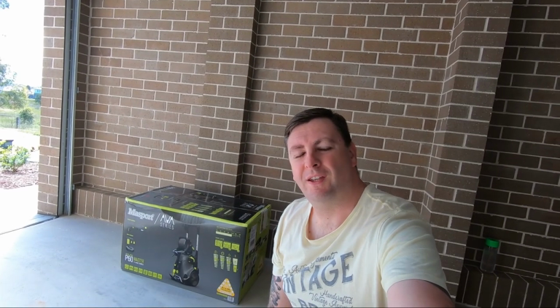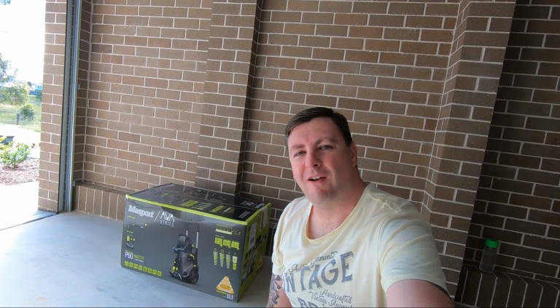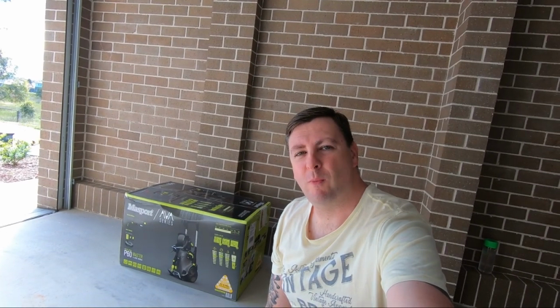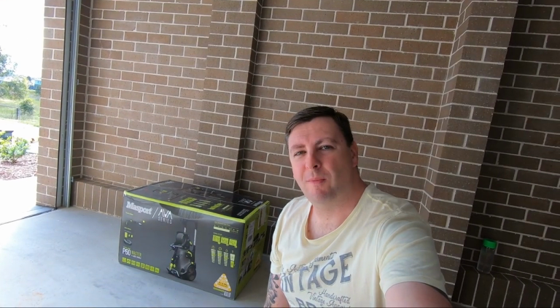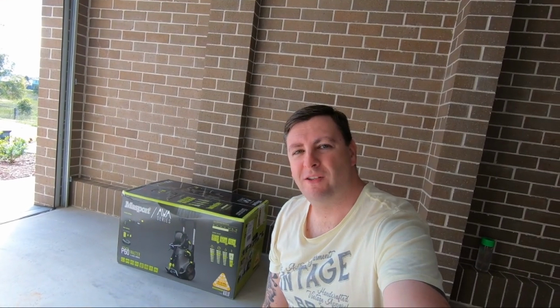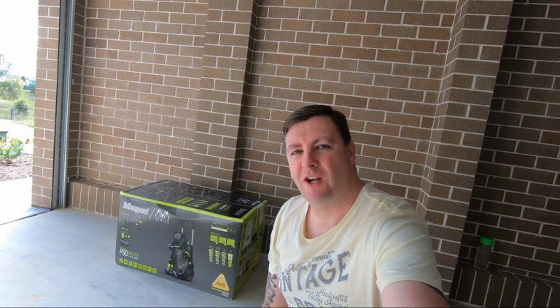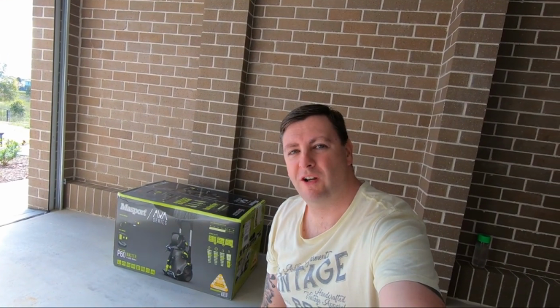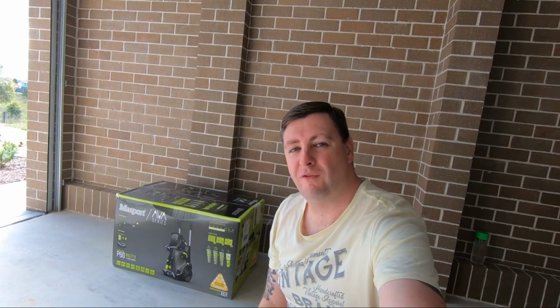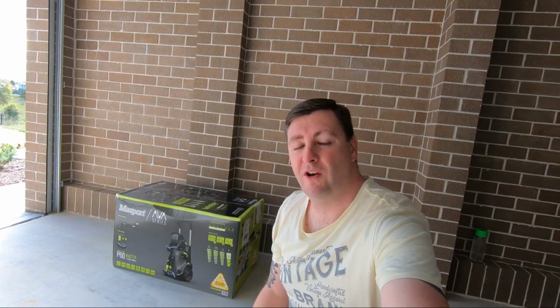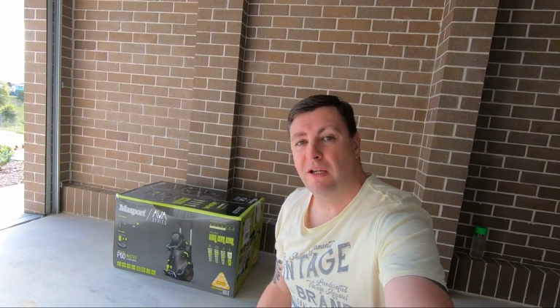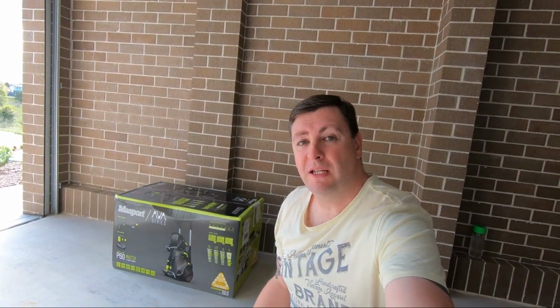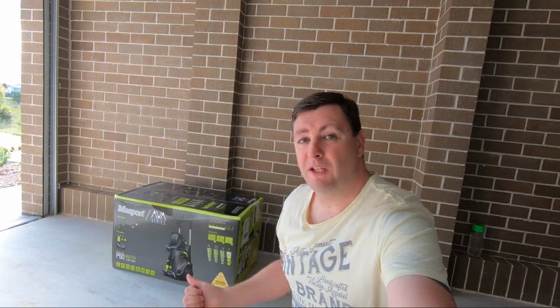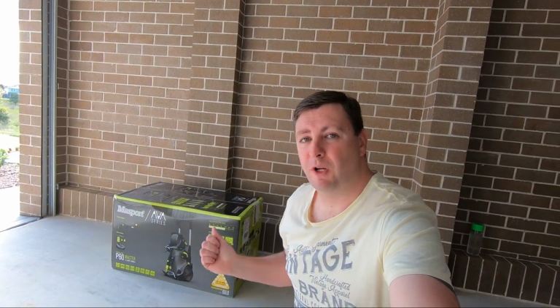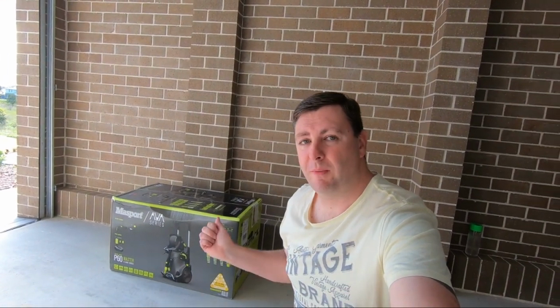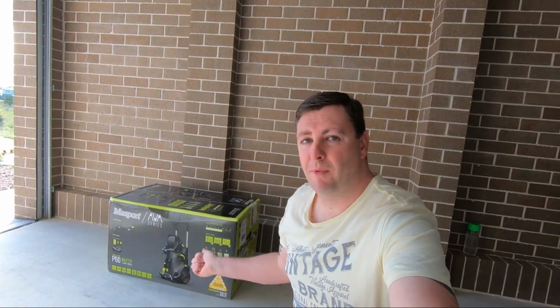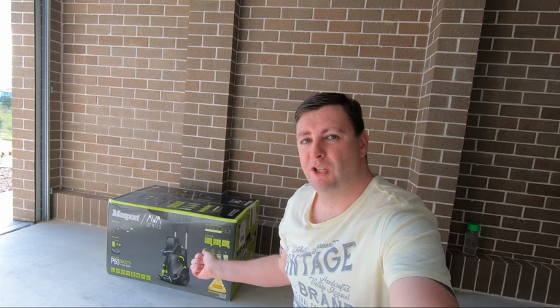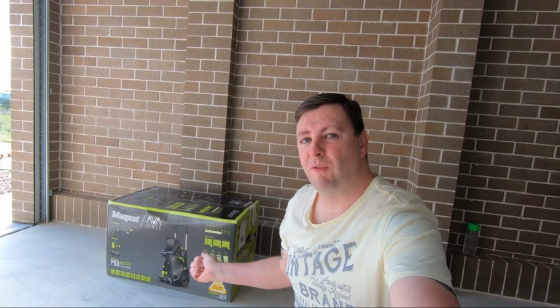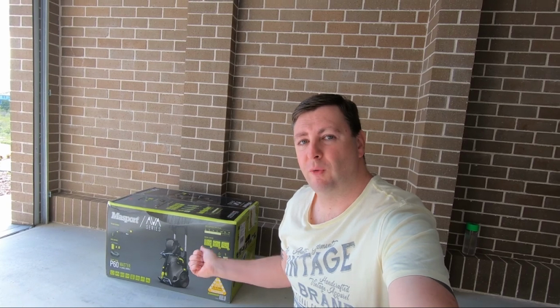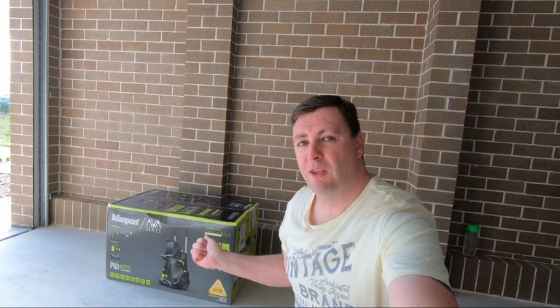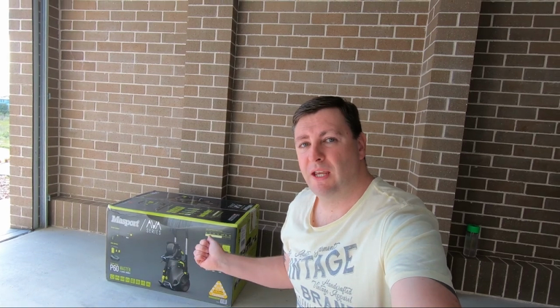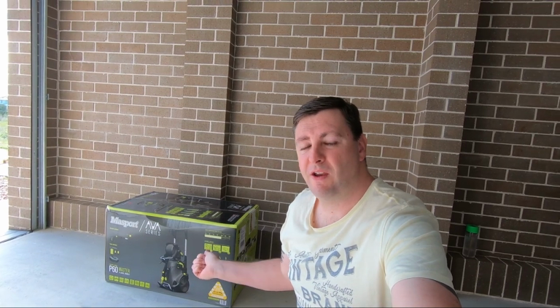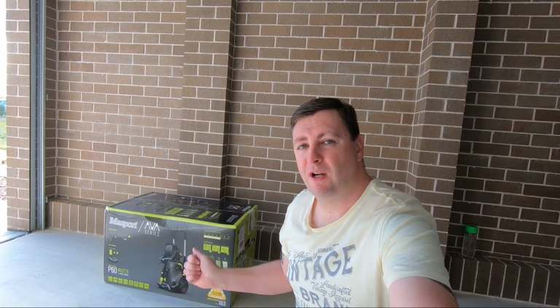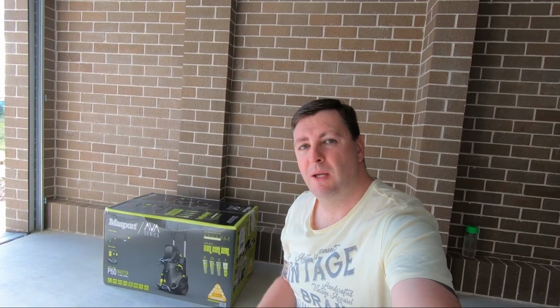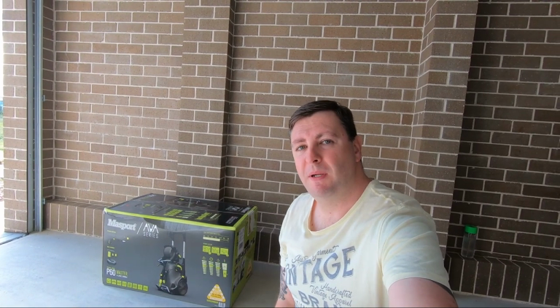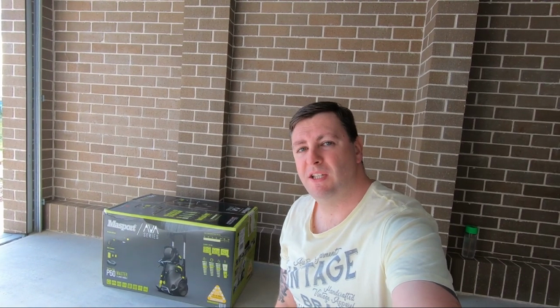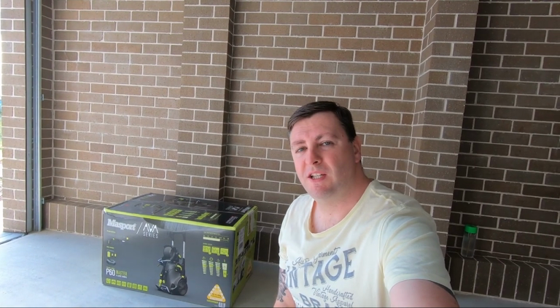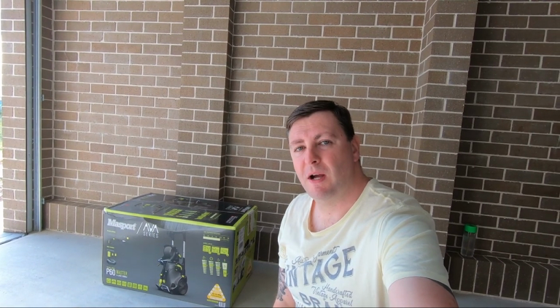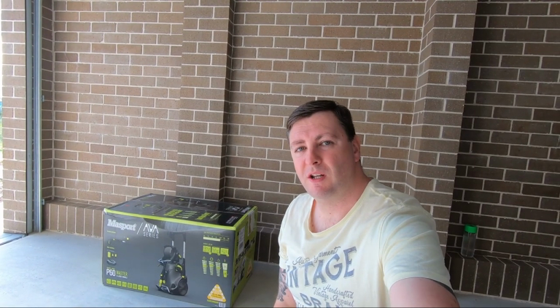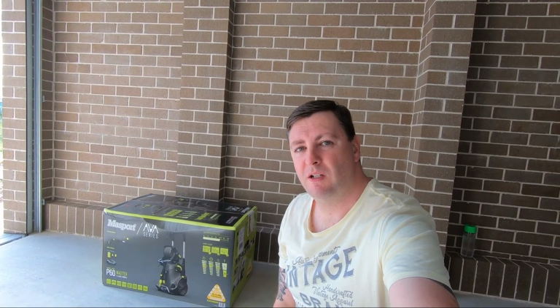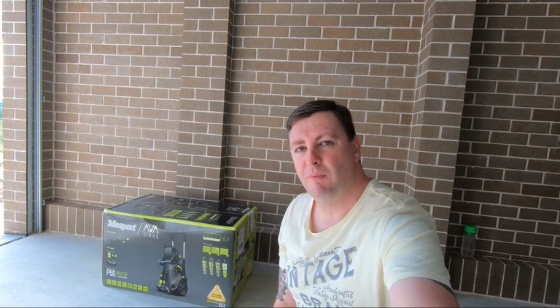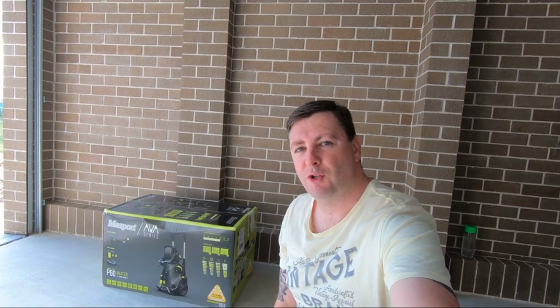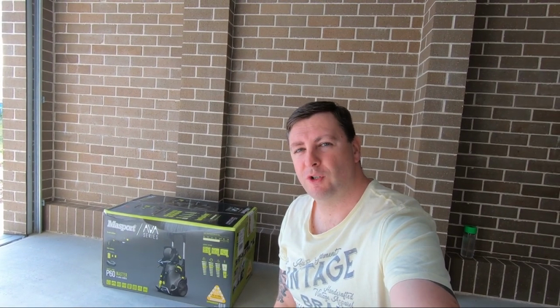G'day everyone, welcome back to the channel. In this video I'm going to be unboxing and reviewing the Ava P60 Master pressure washer.